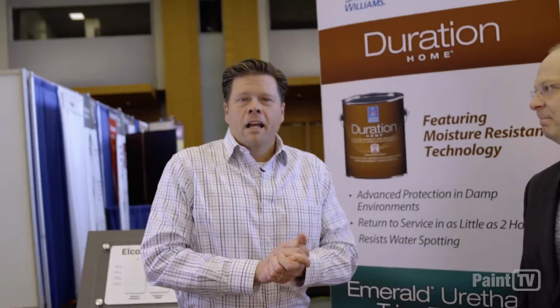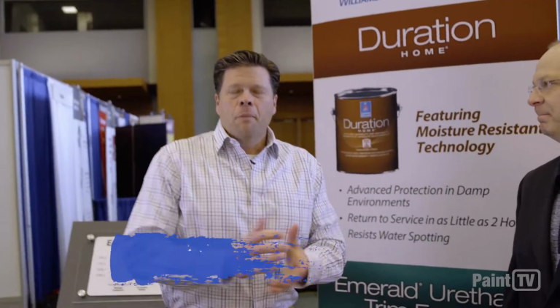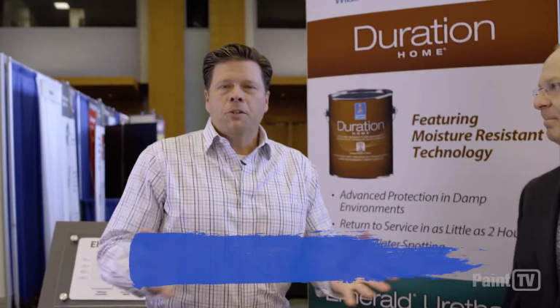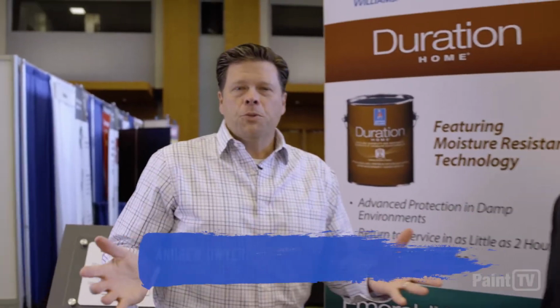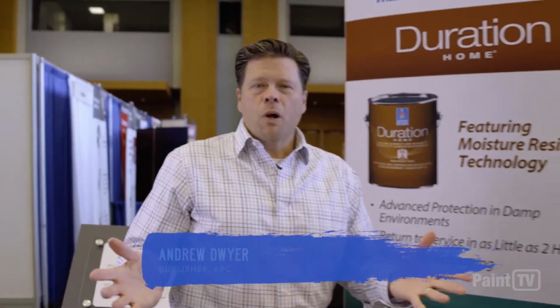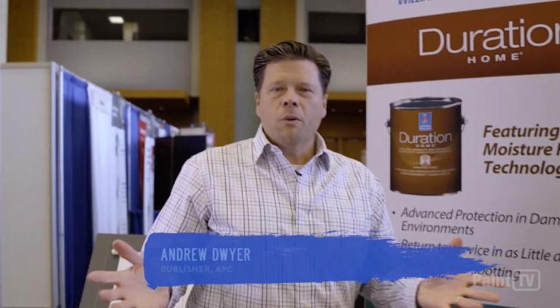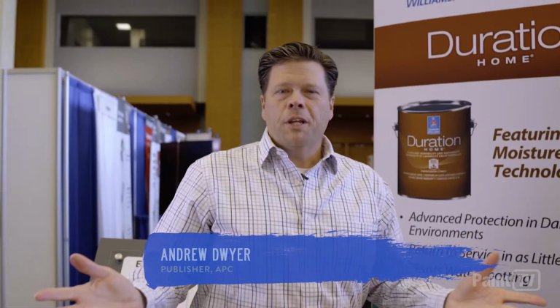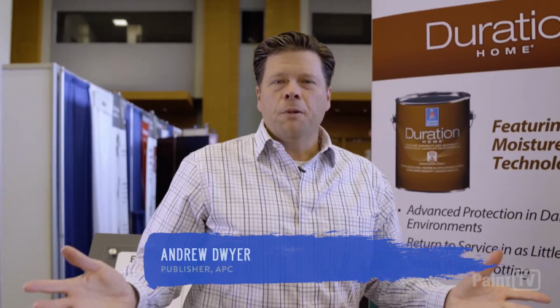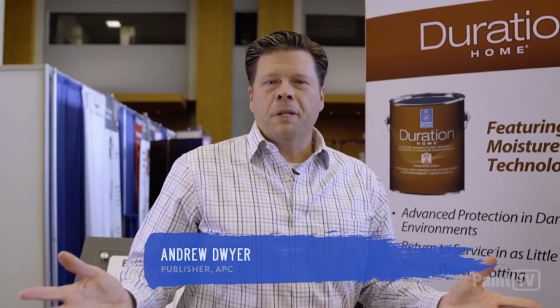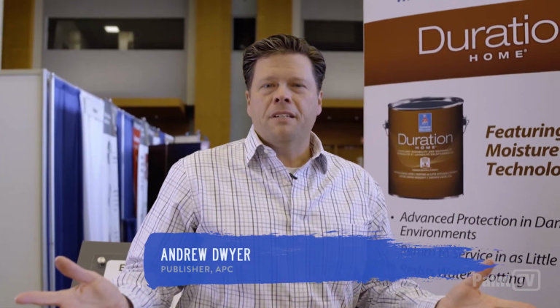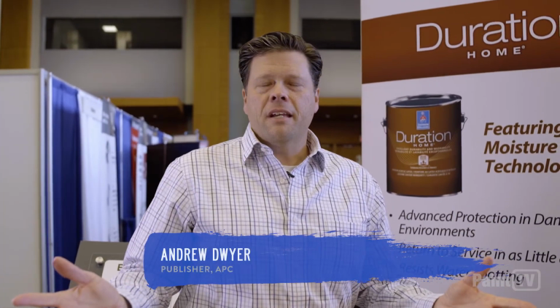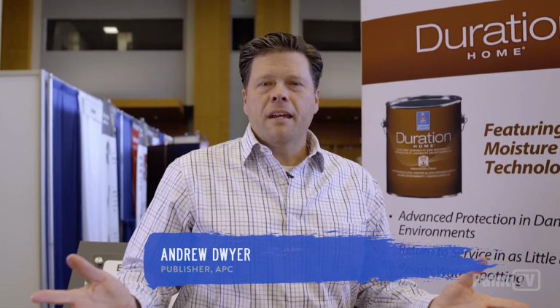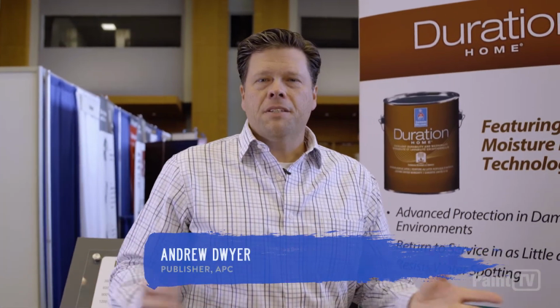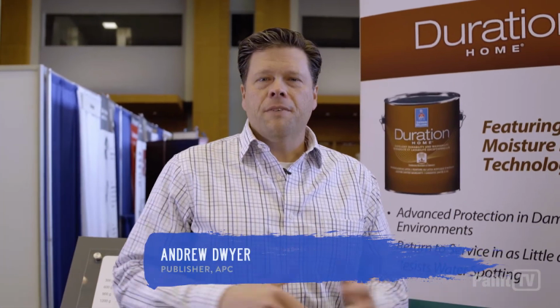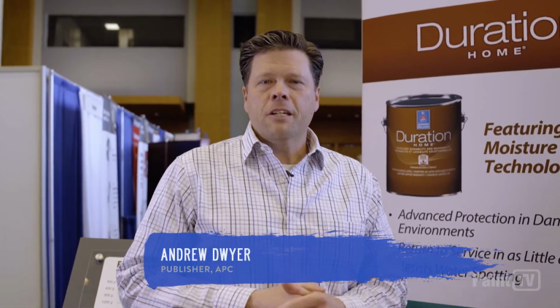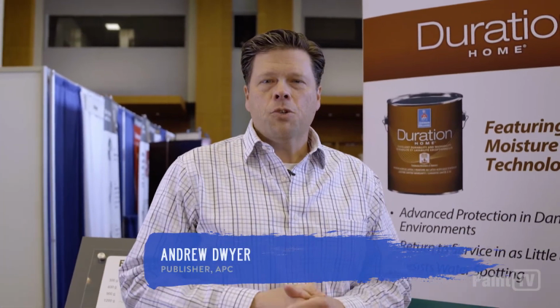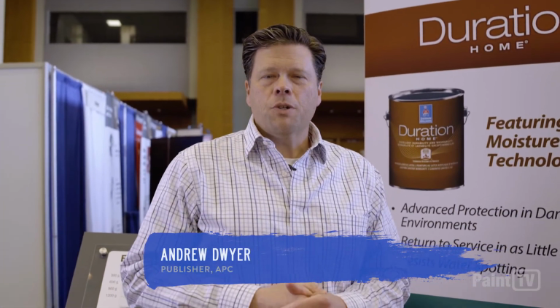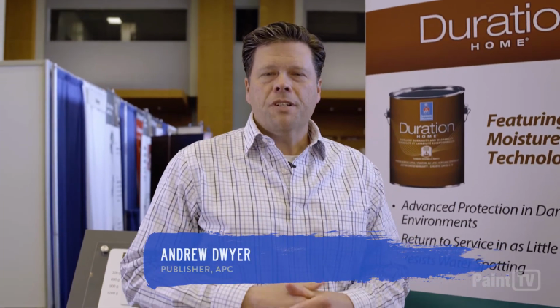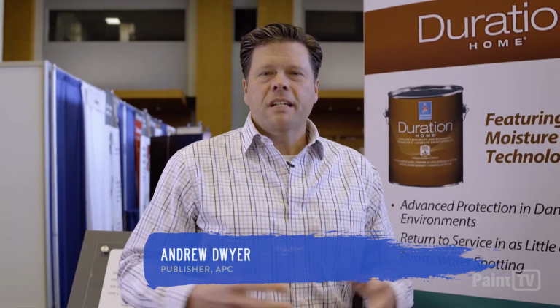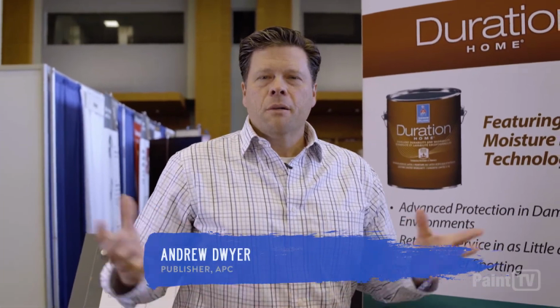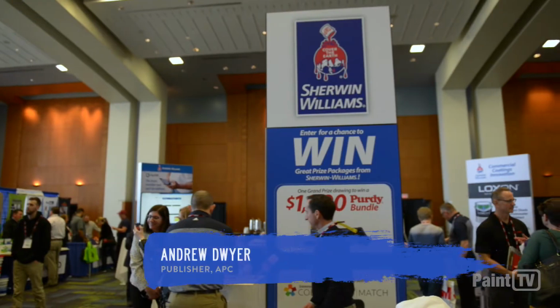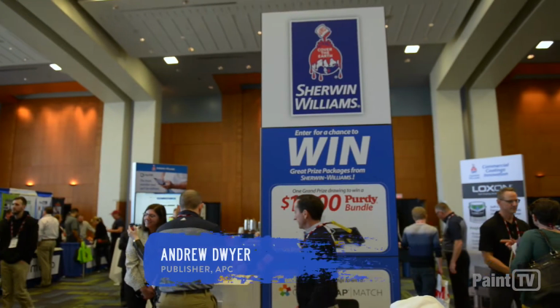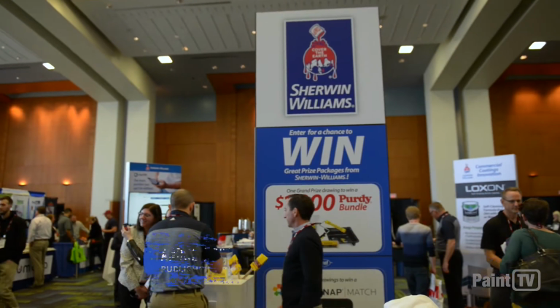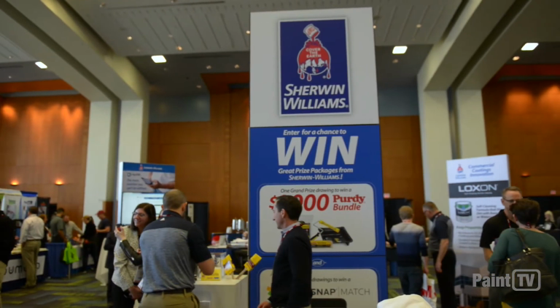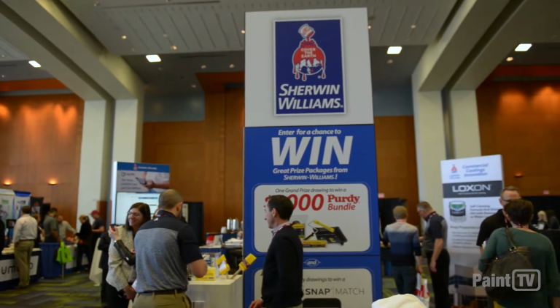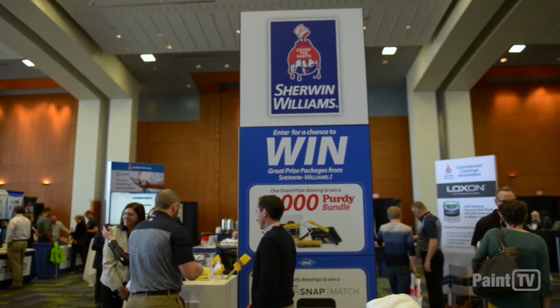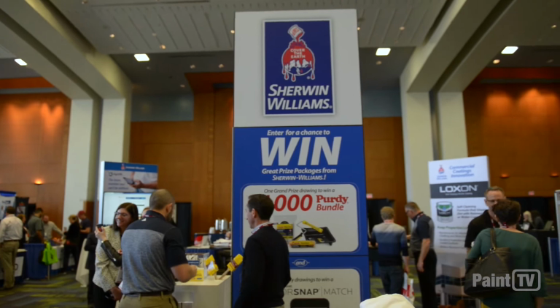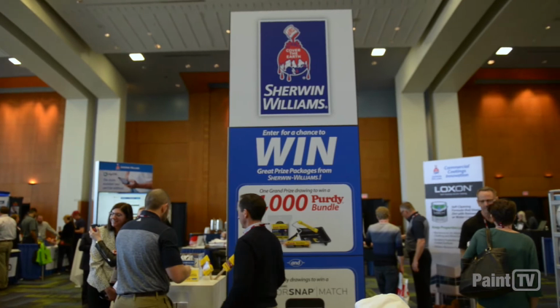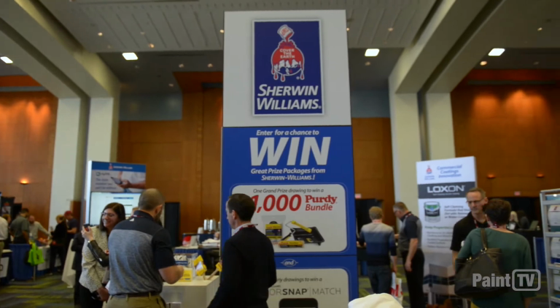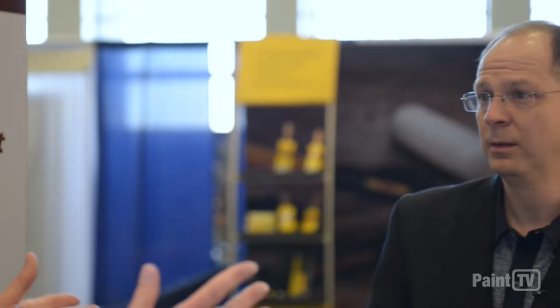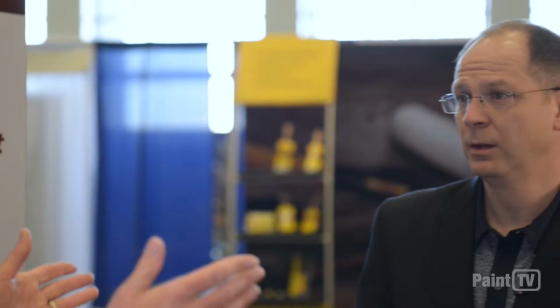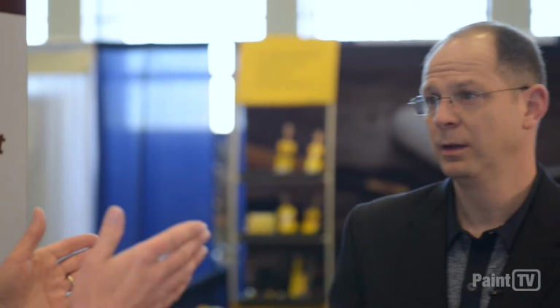I'm Andrew Dwyer. We're here at PDCA in Savannah, Georgia. We're in the Sherwin-Williams booth talking to Archie Bartell.